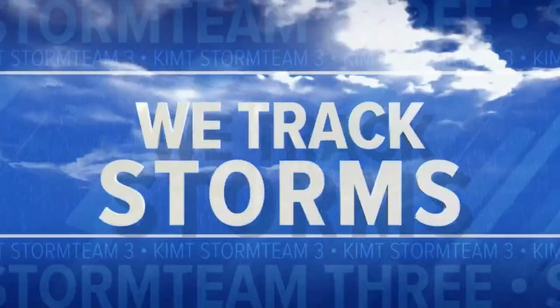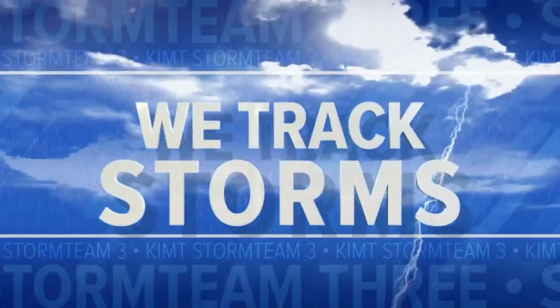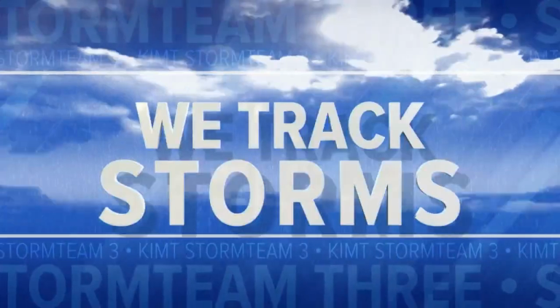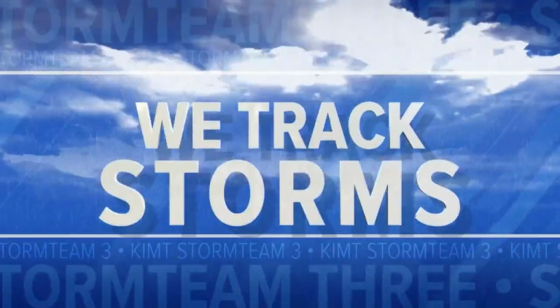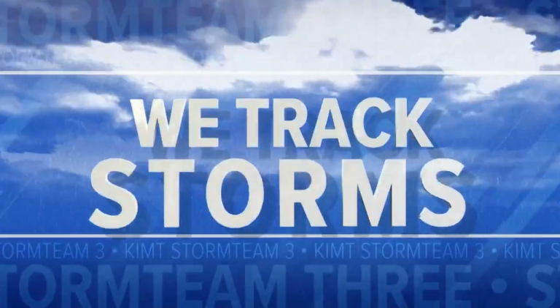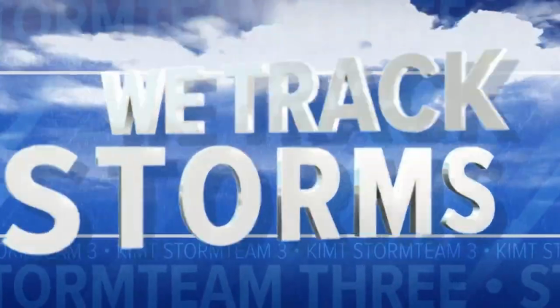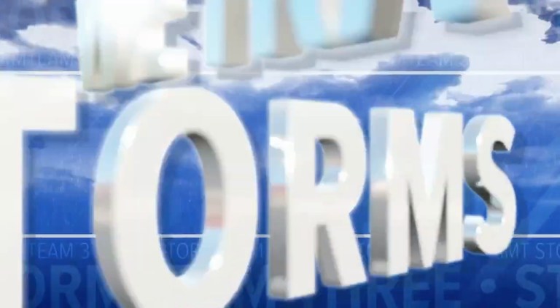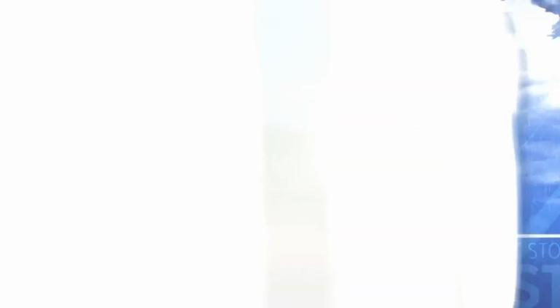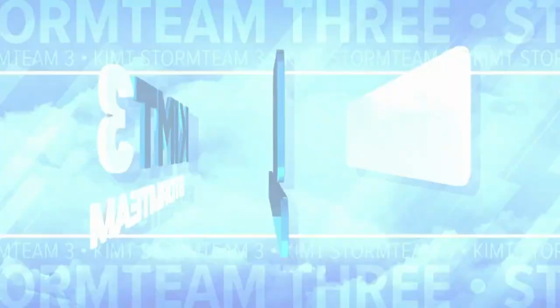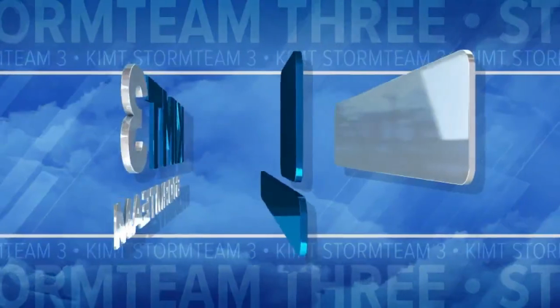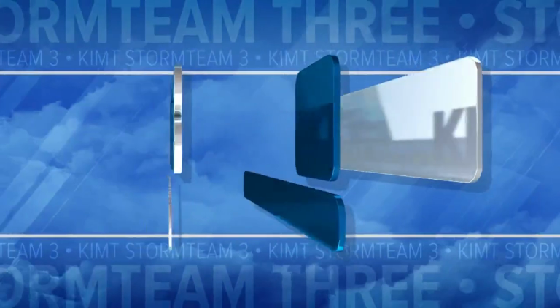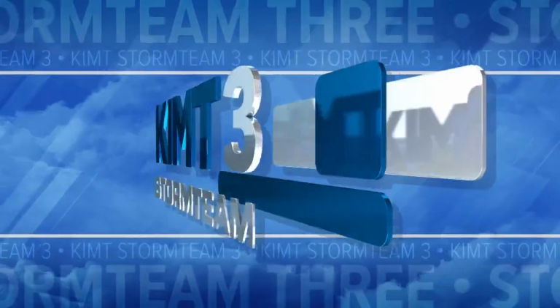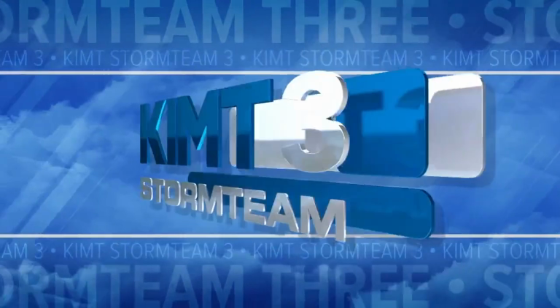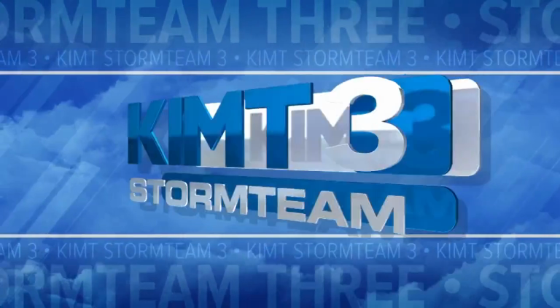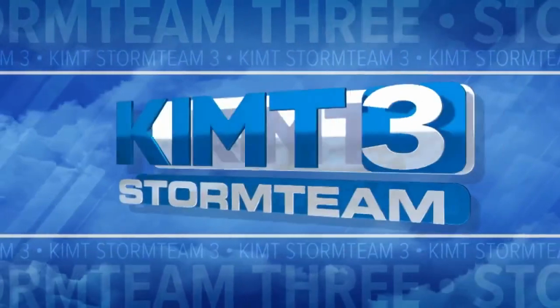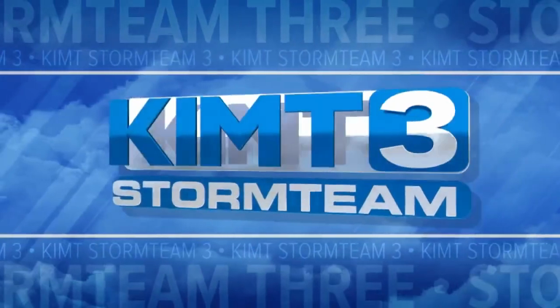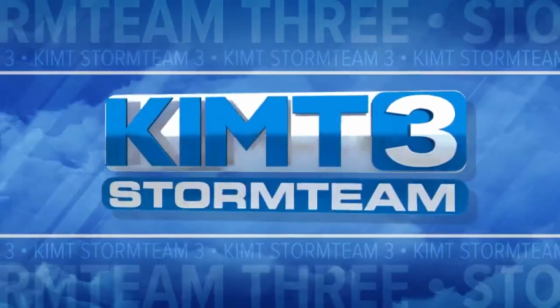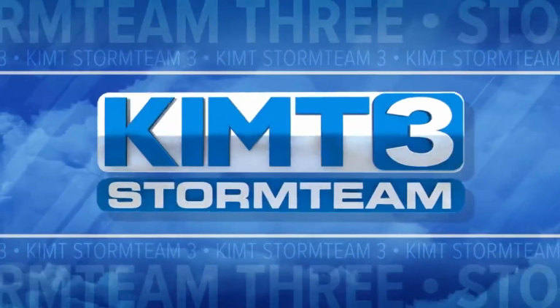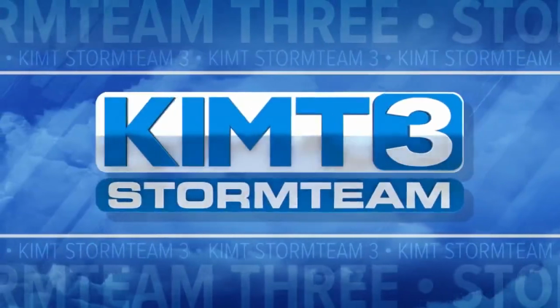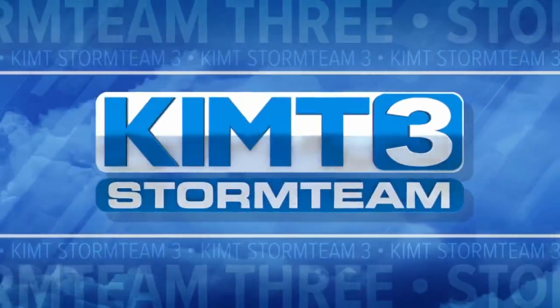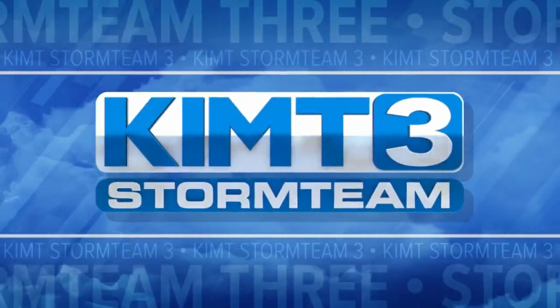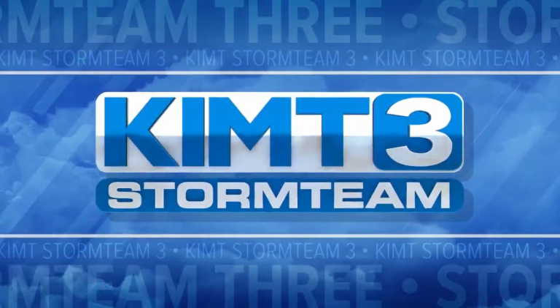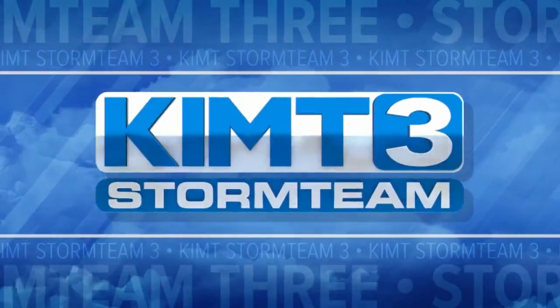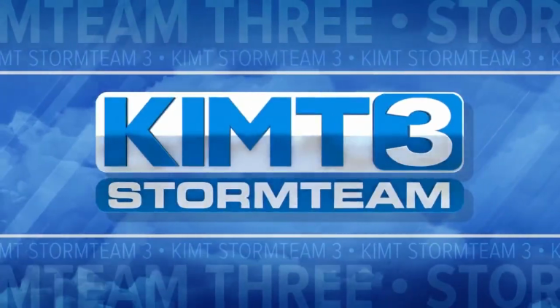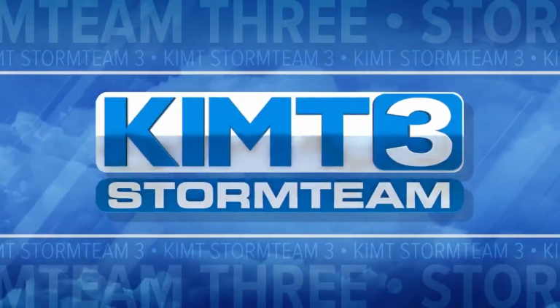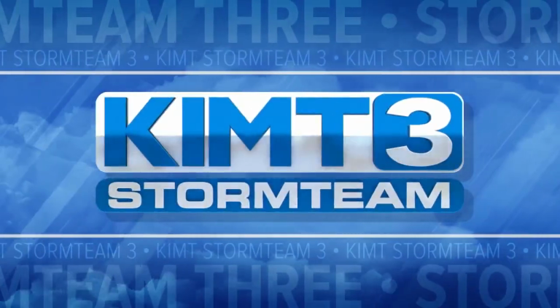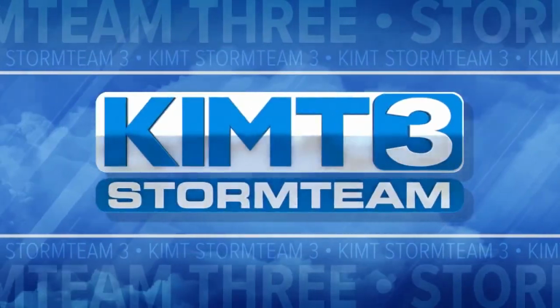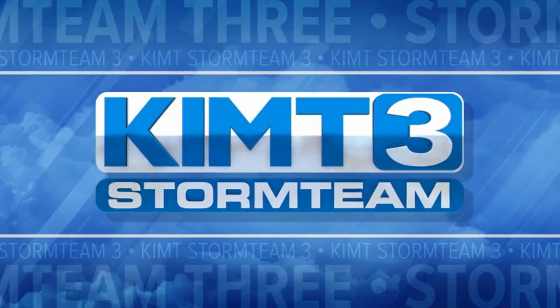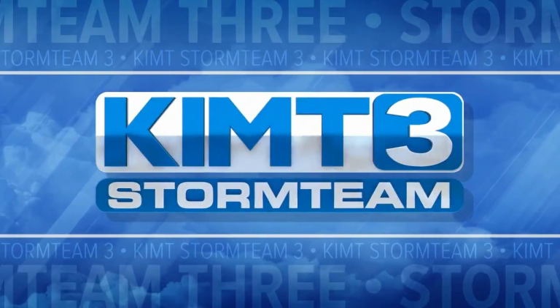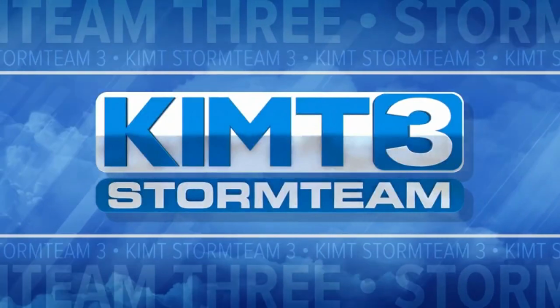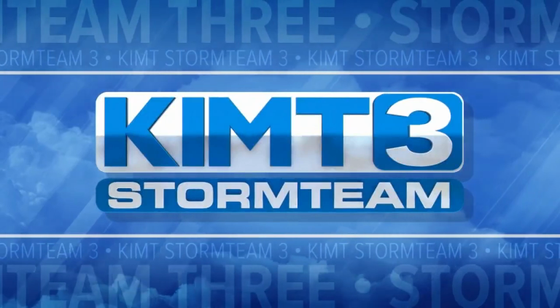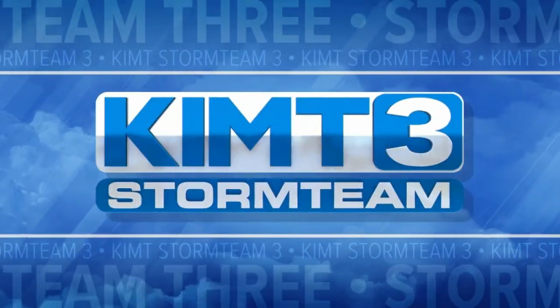Storms to alert you first — this is KIMT Storm Team 3 weather coverage you can count on.